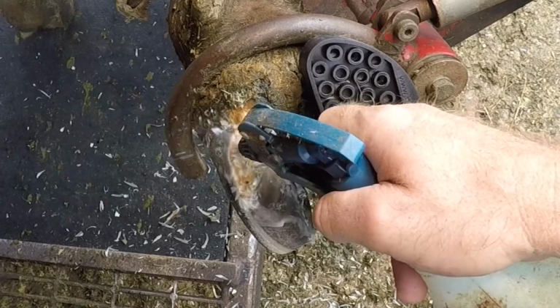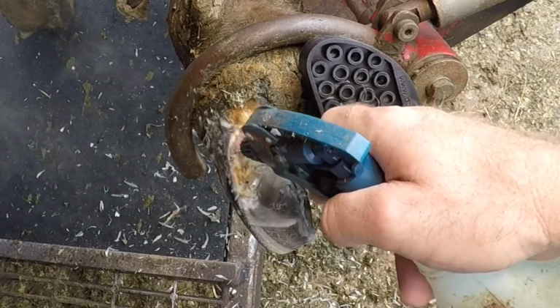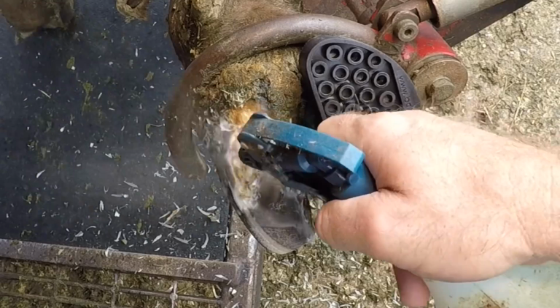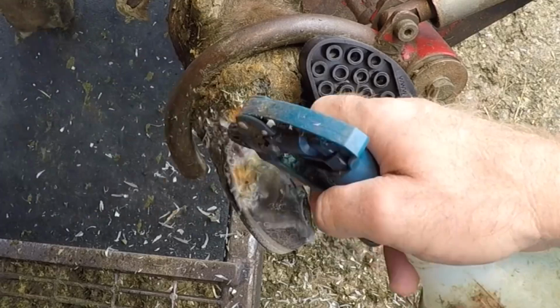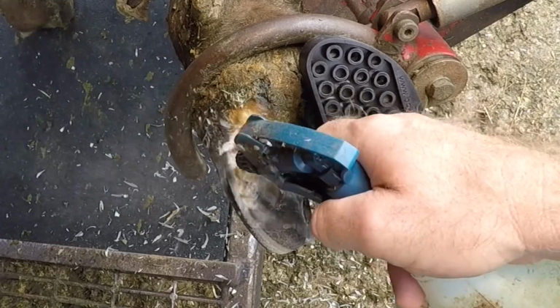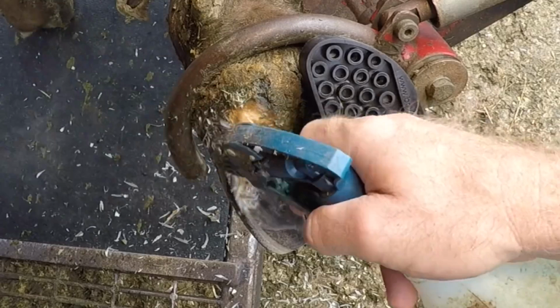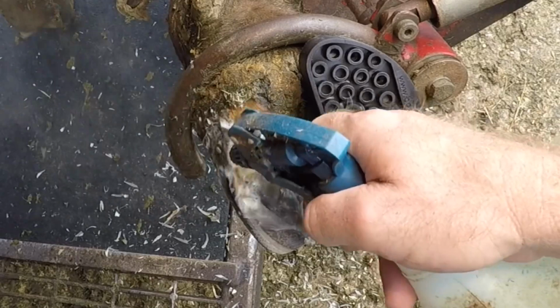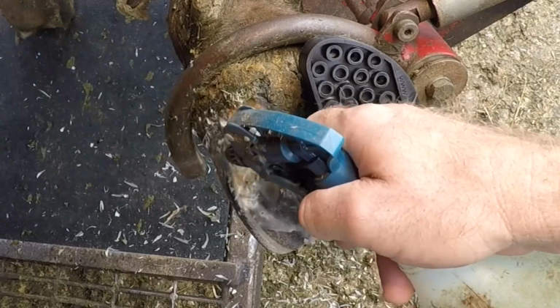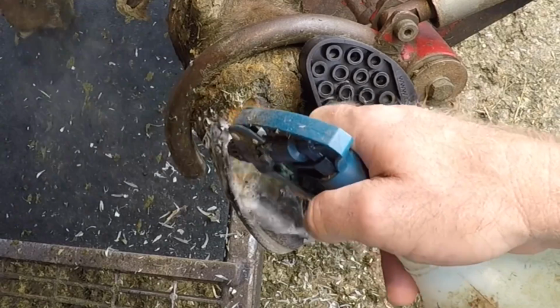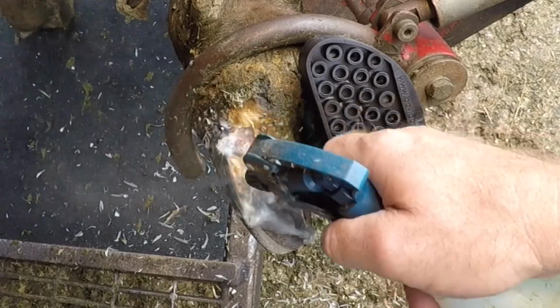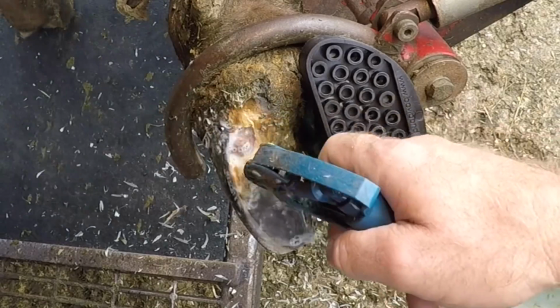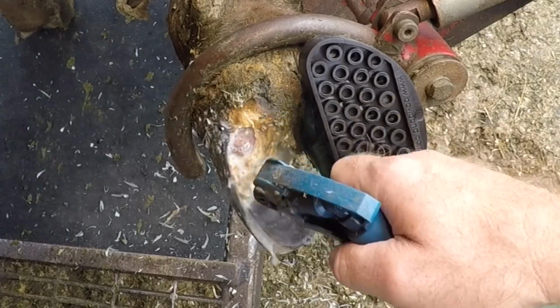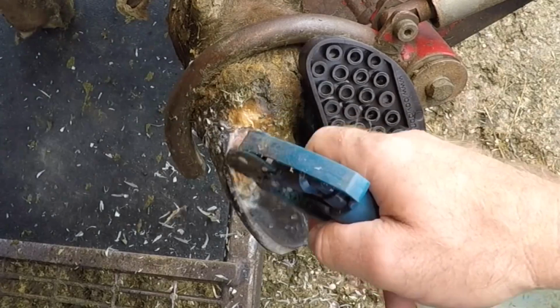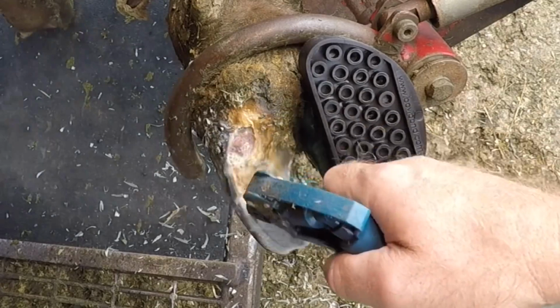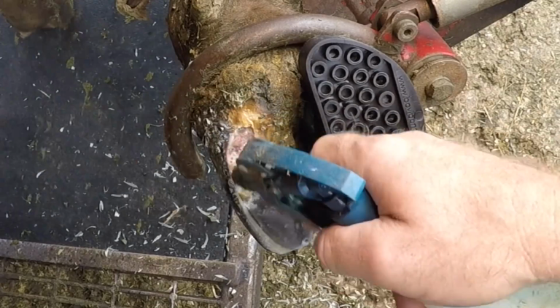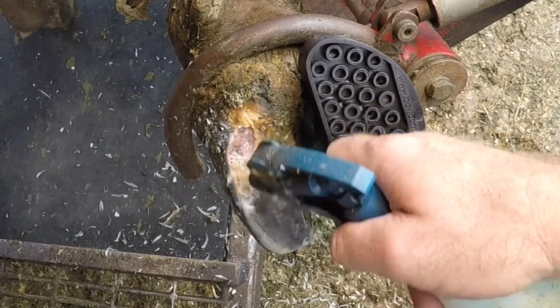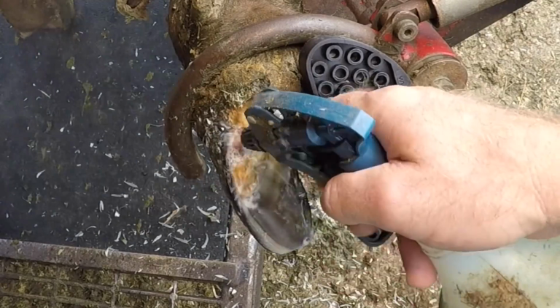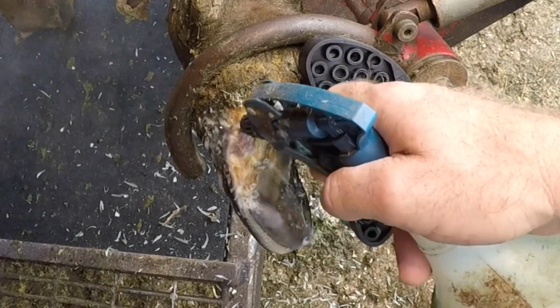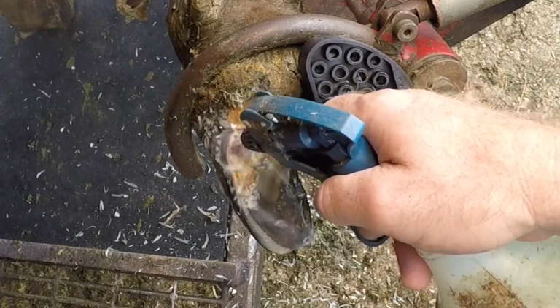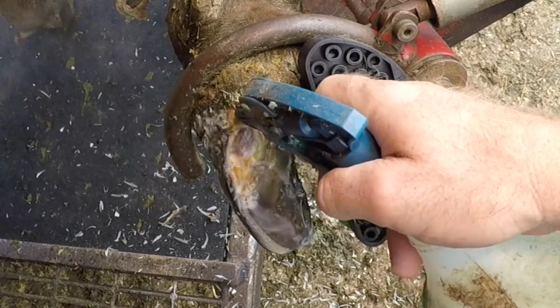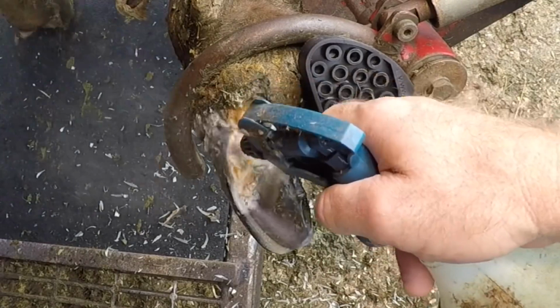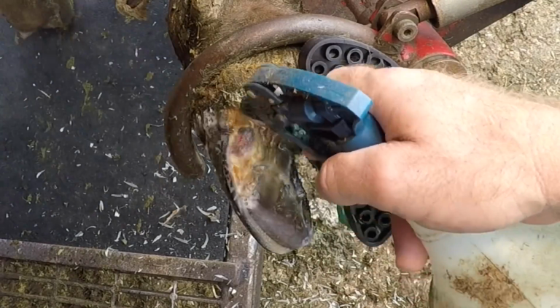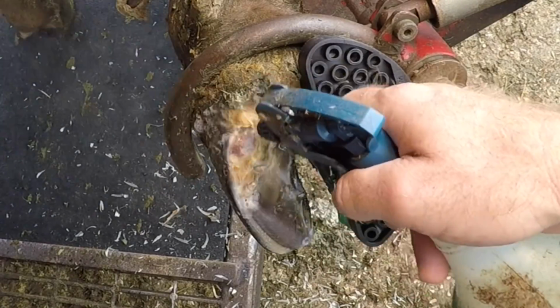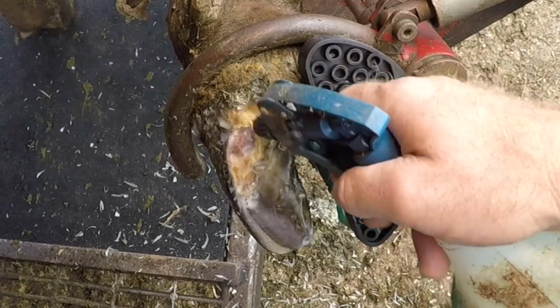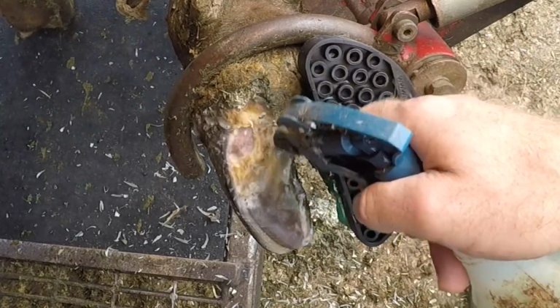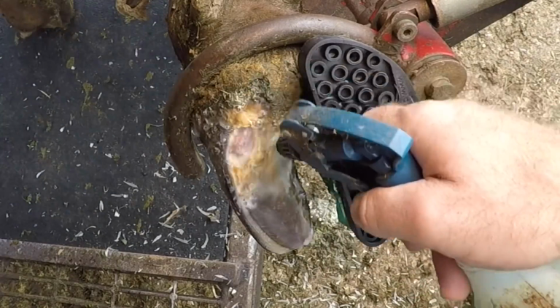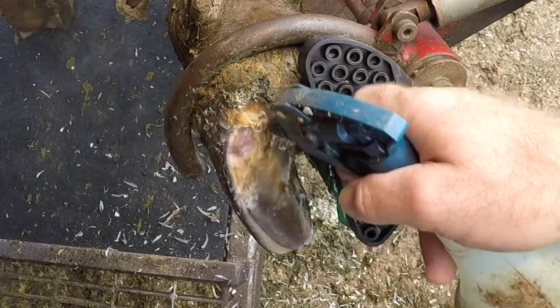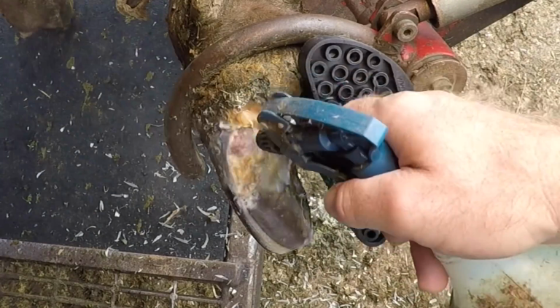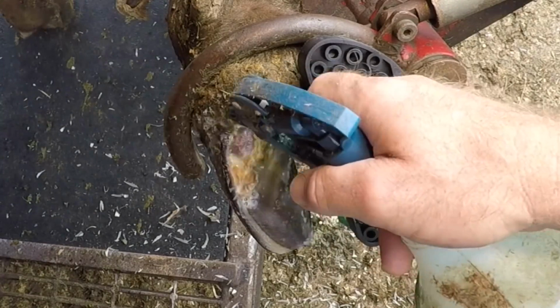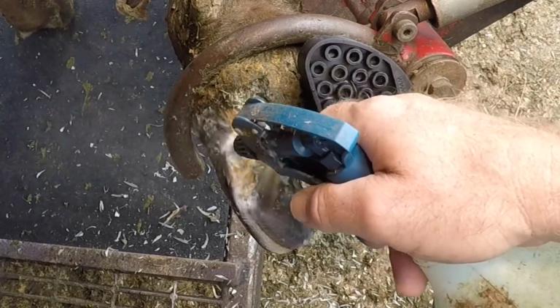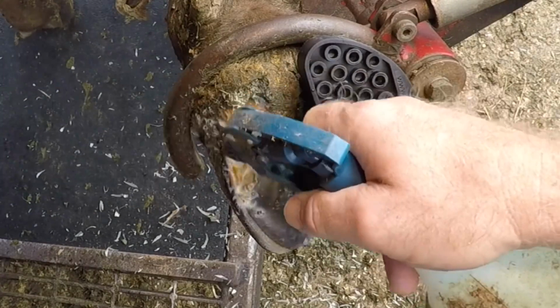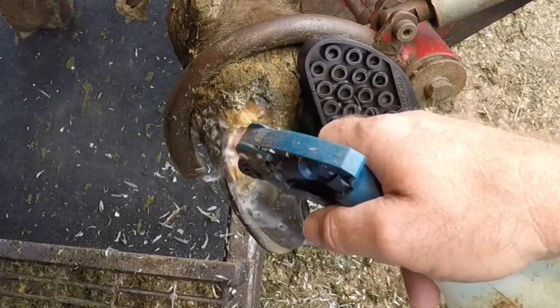The whole purpose of a block is to elevate that injured claw off the ground to give it time to rest and heal.